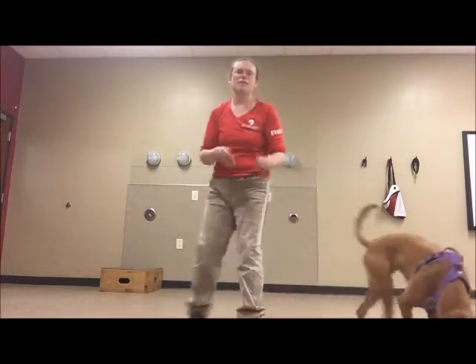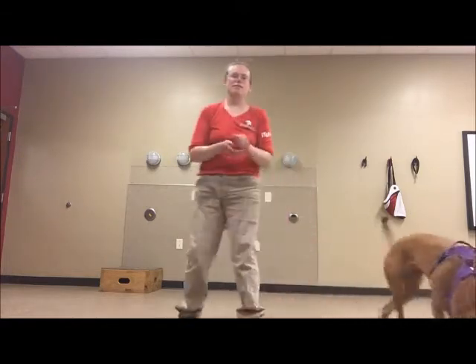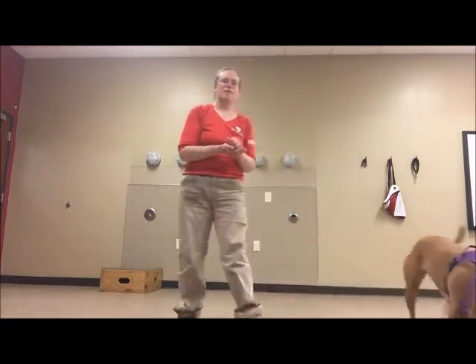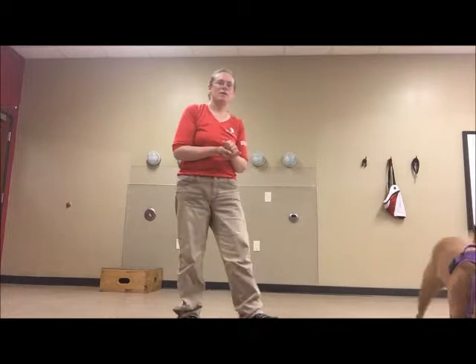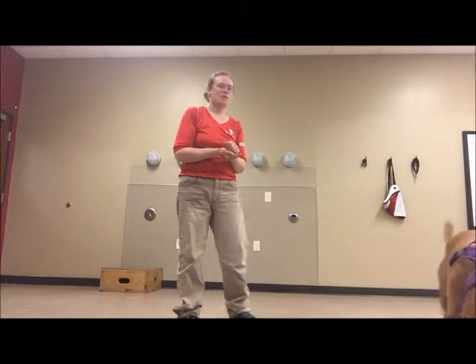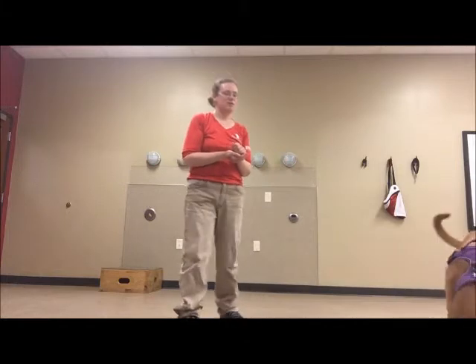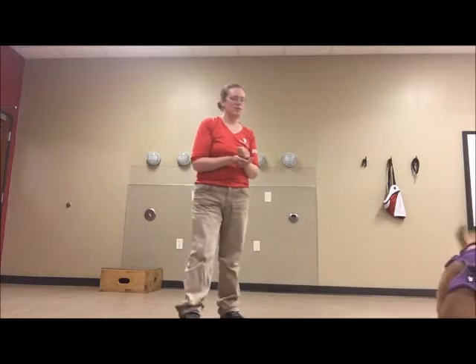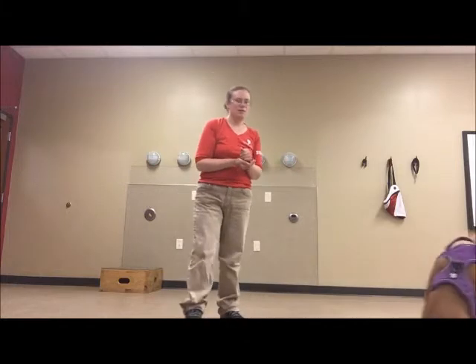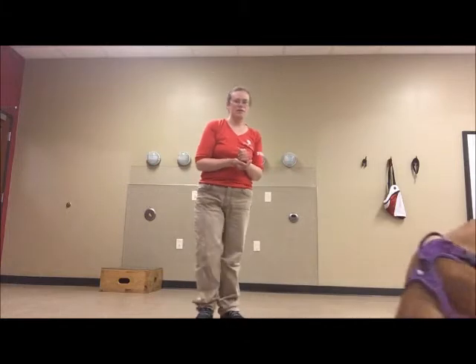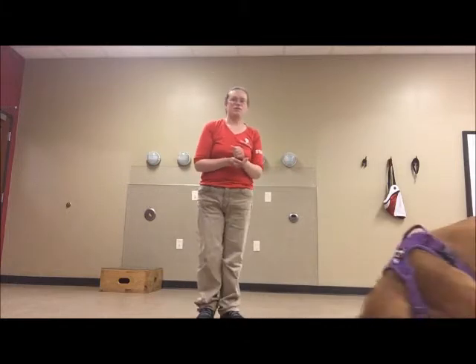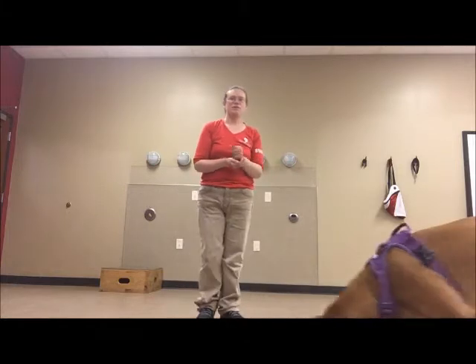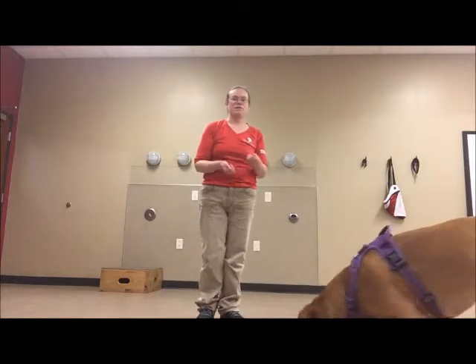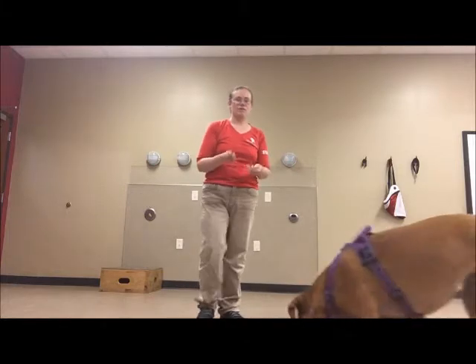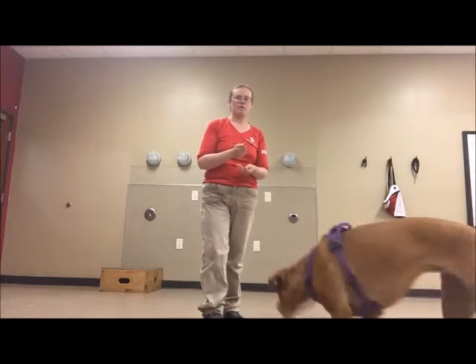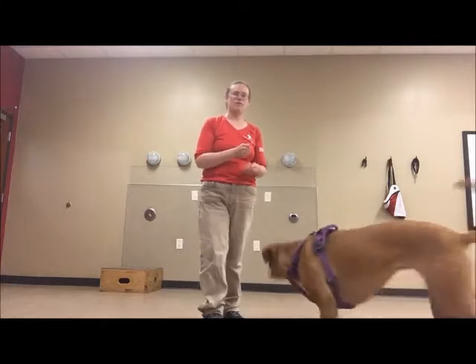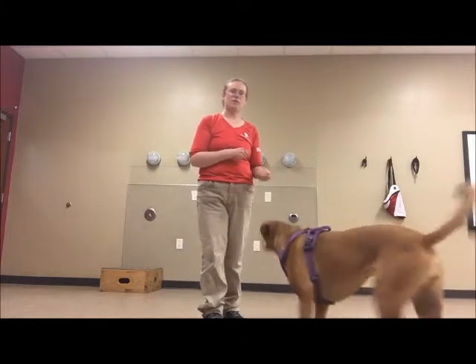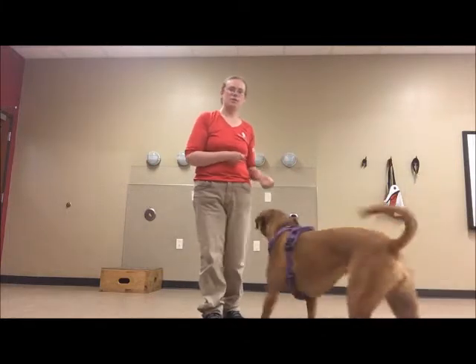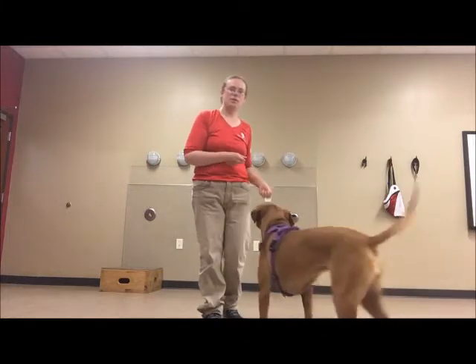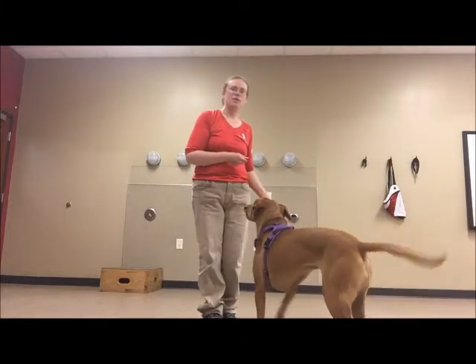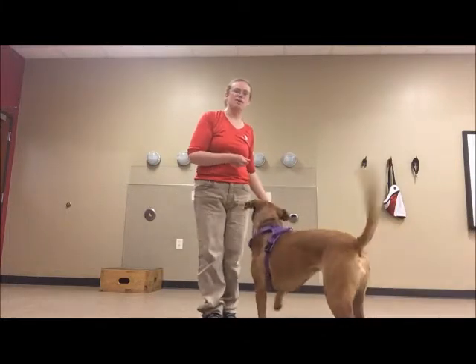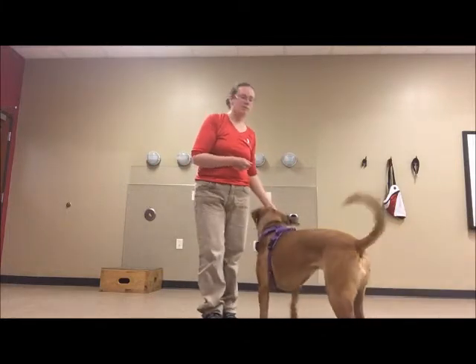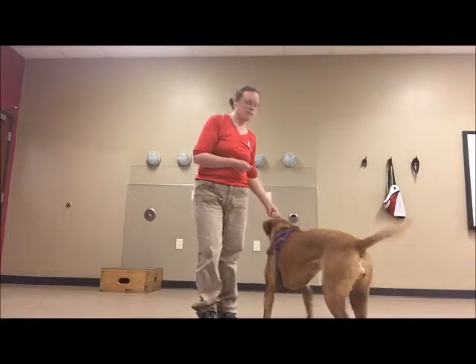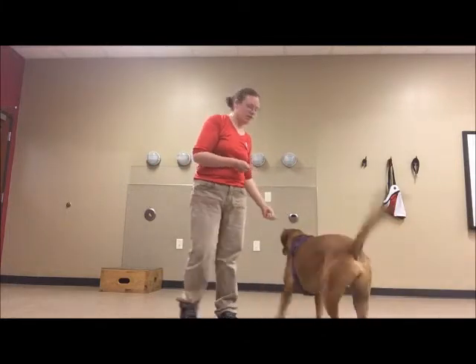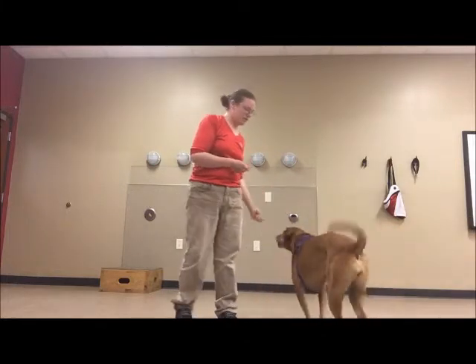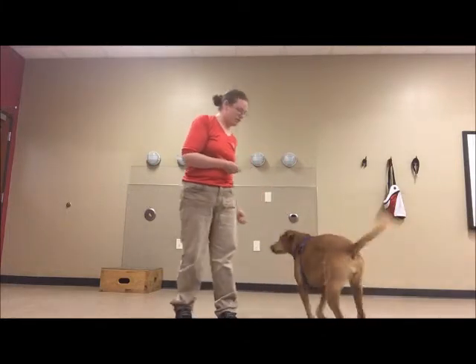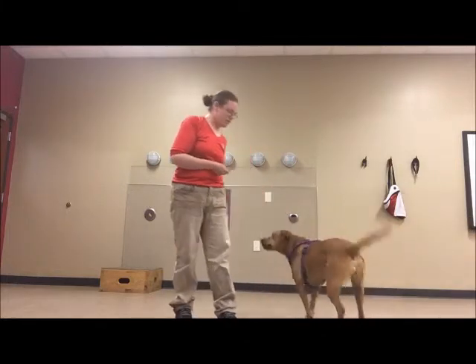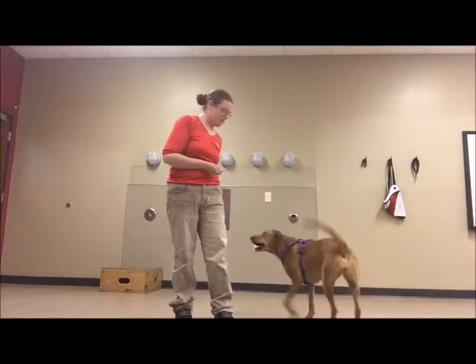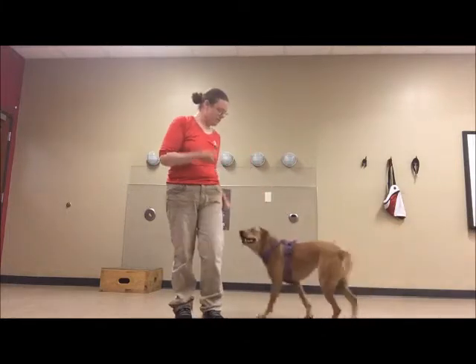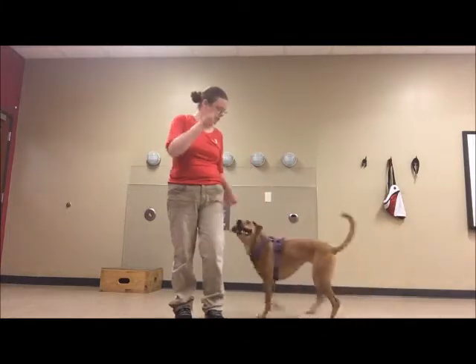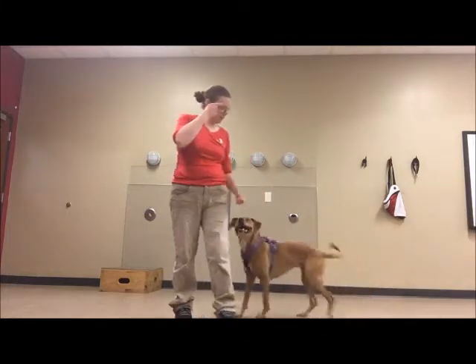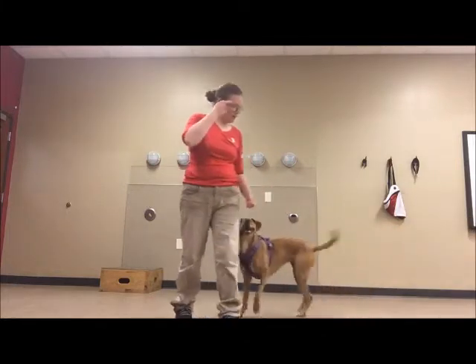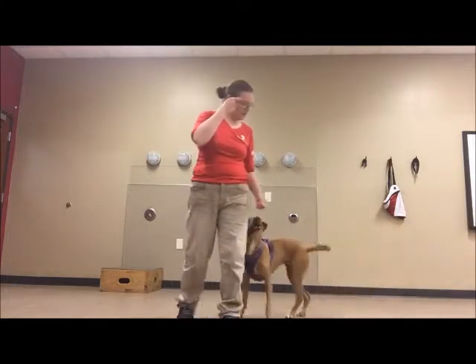So my first goal is just to get her comfortable moving under and lifting my legs.